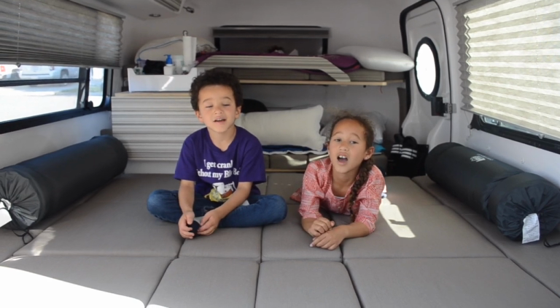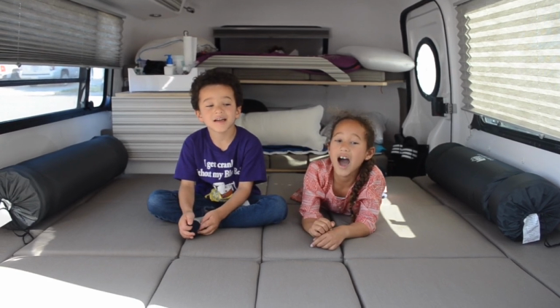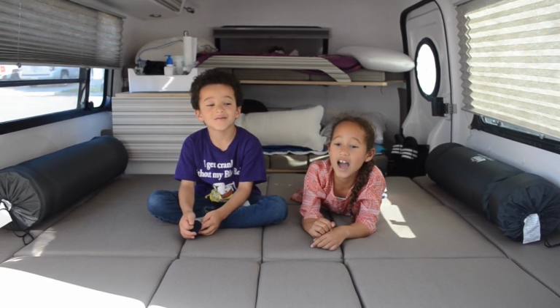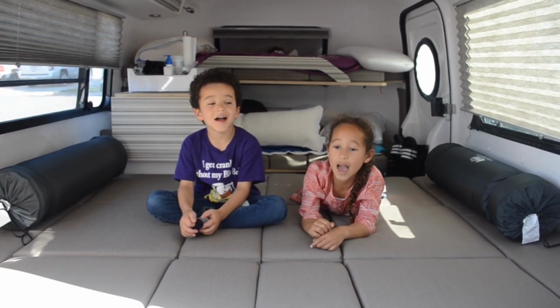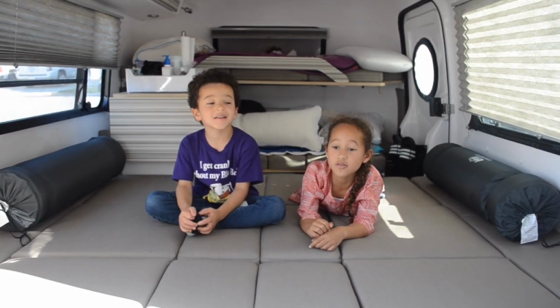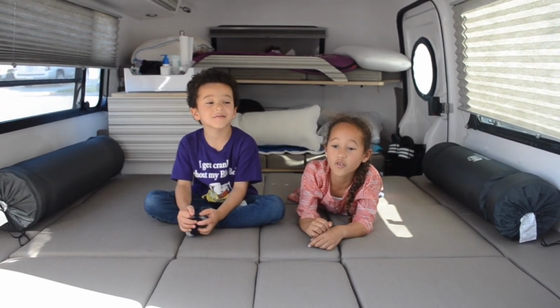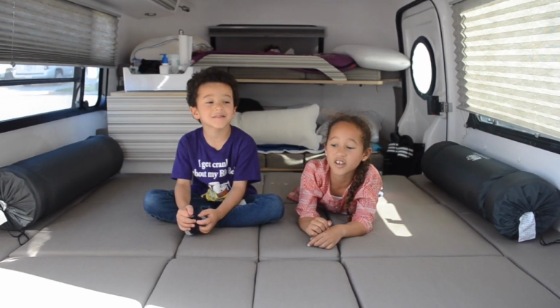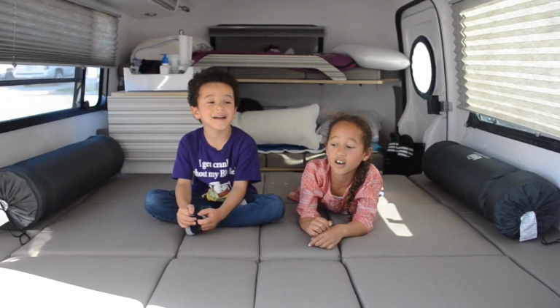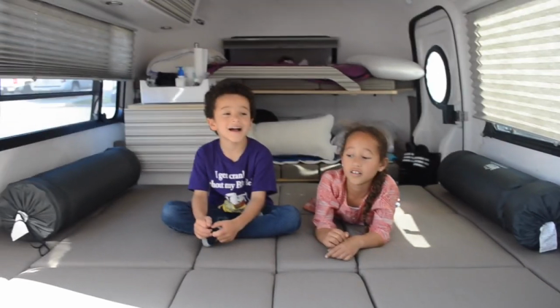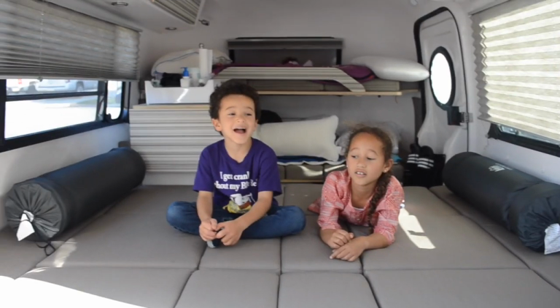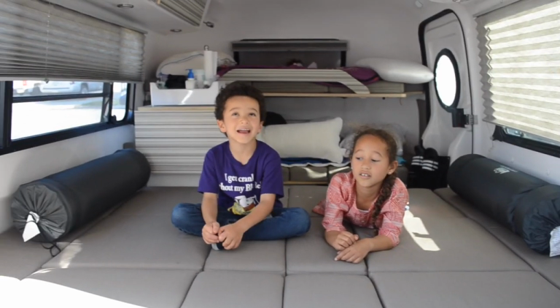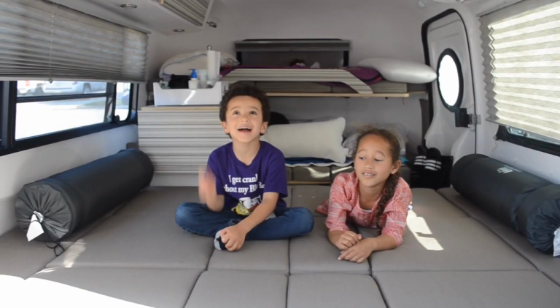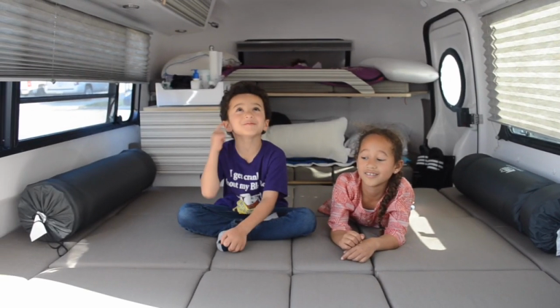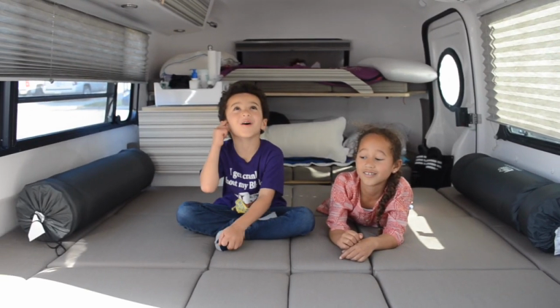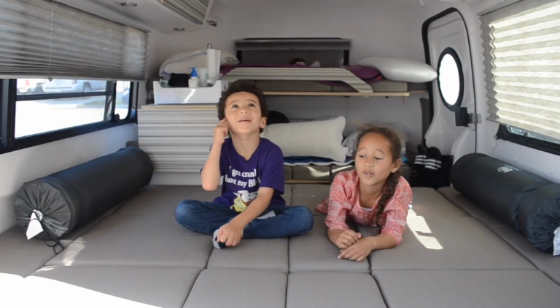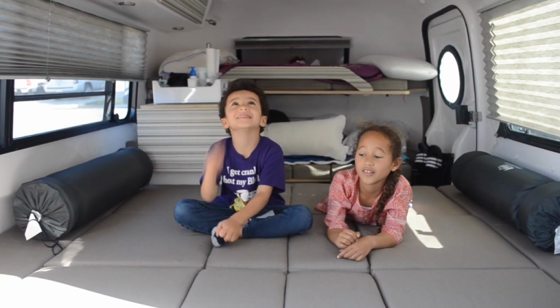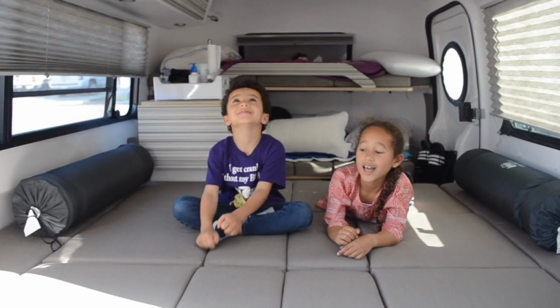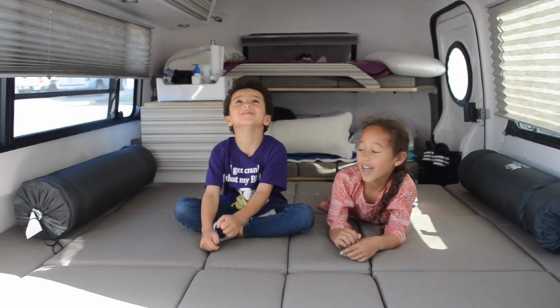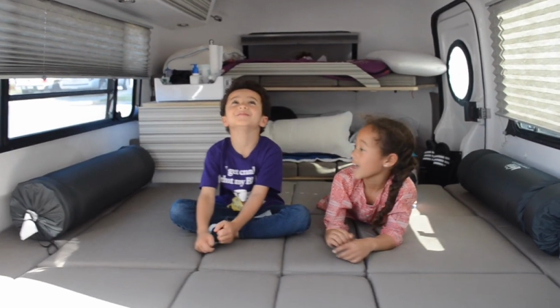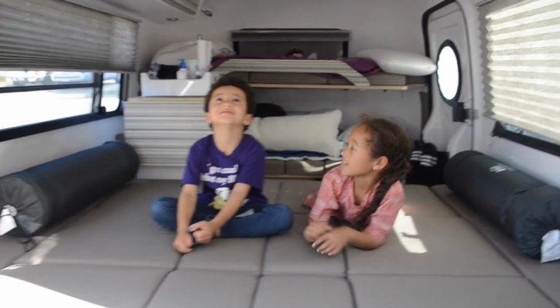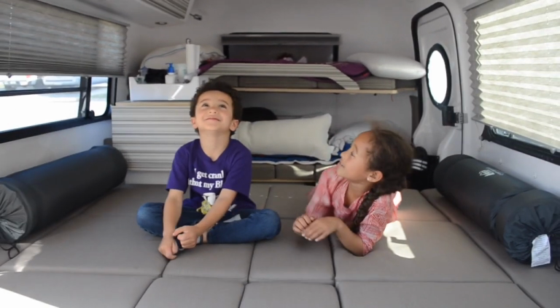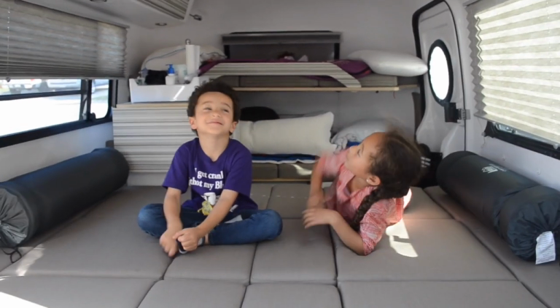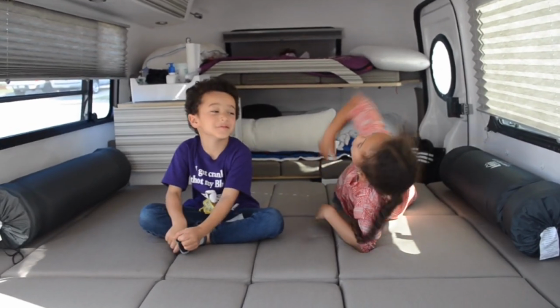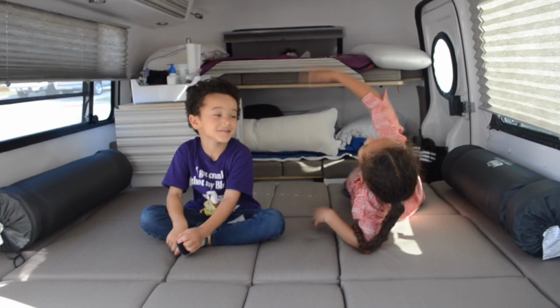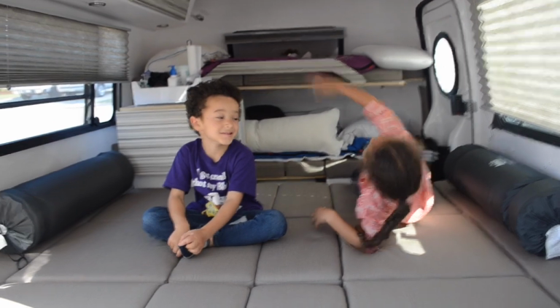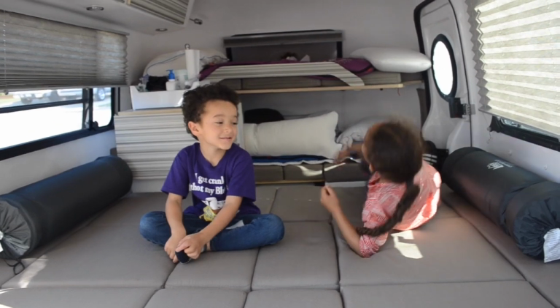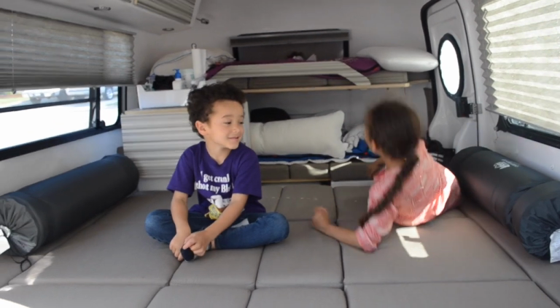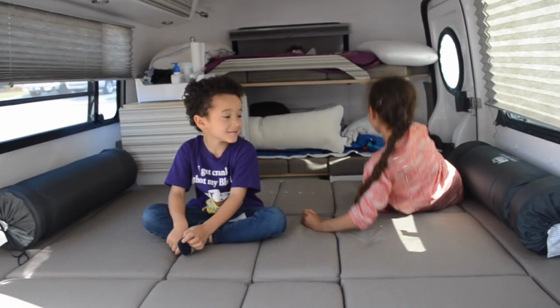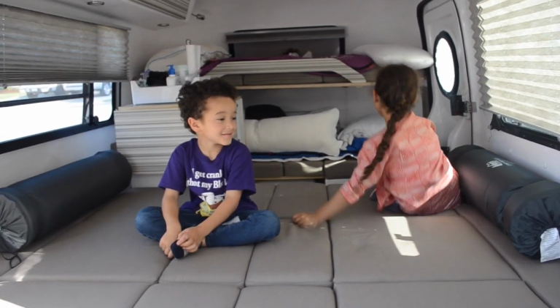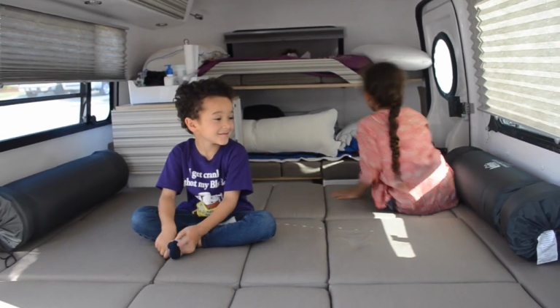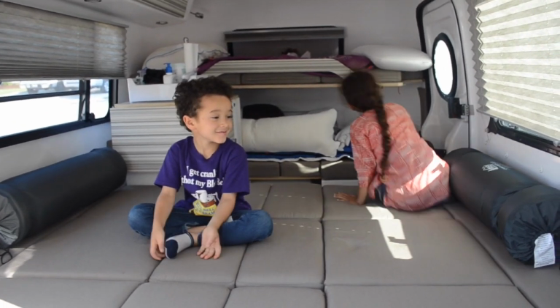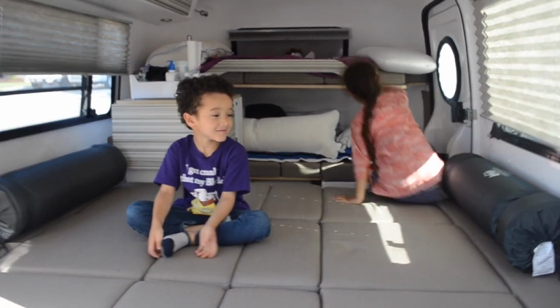Hi, I'm Sophia and I'm Cole. We'll give you a tour of our camper.